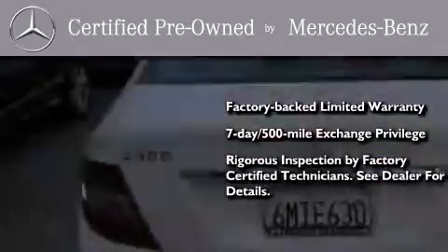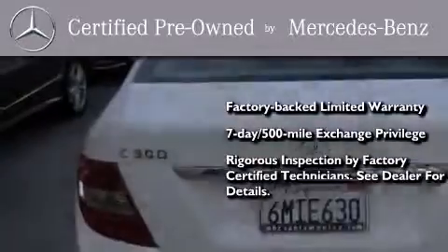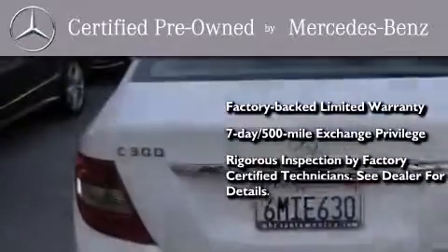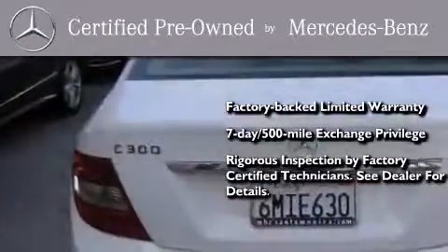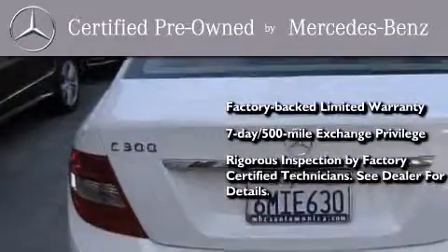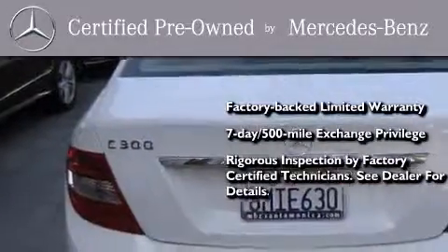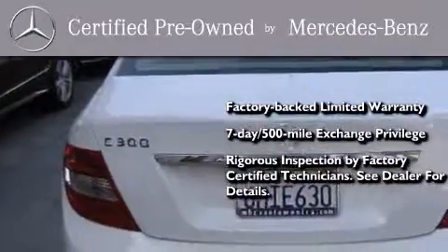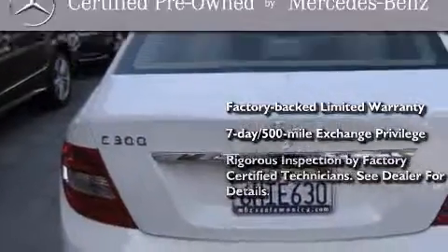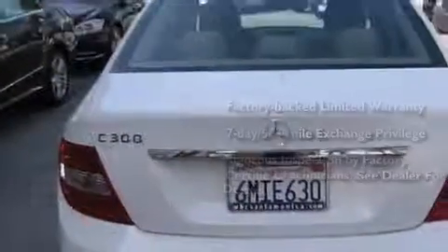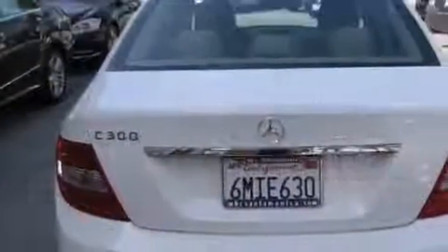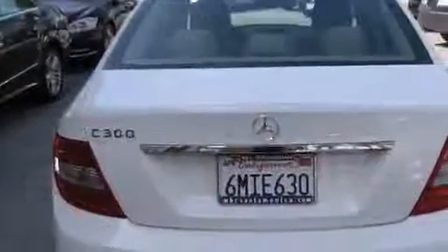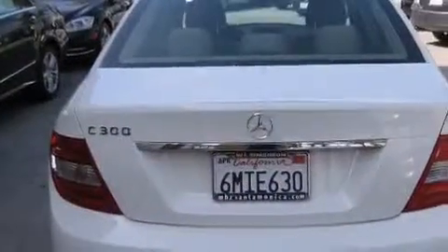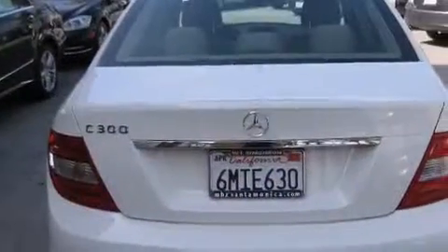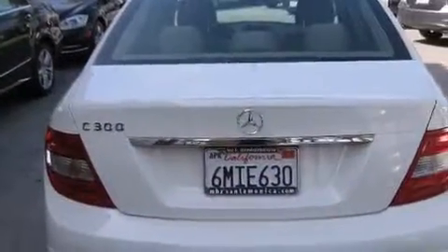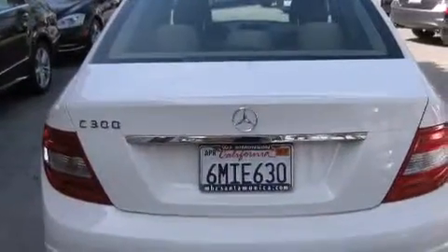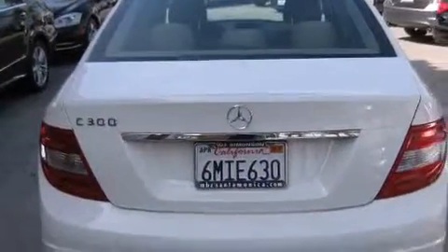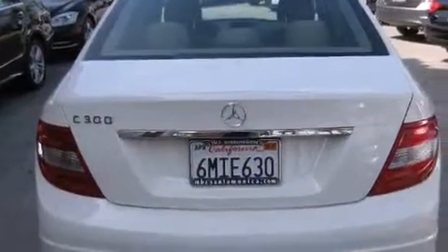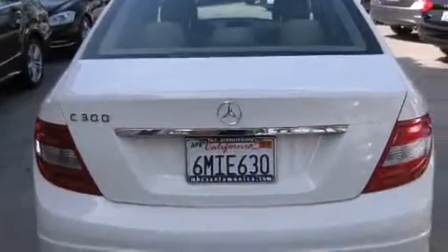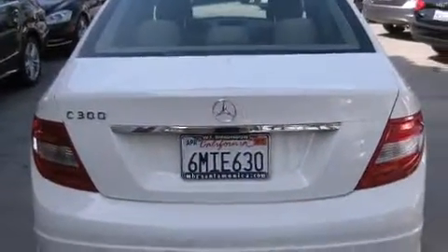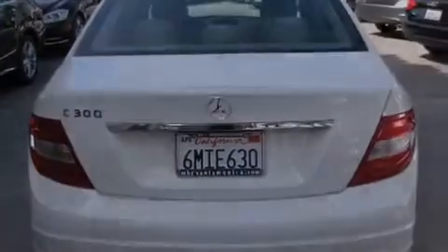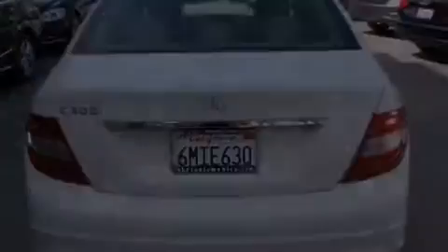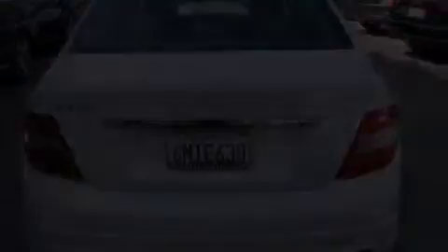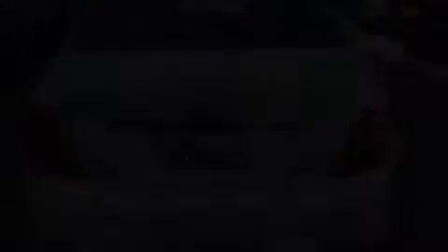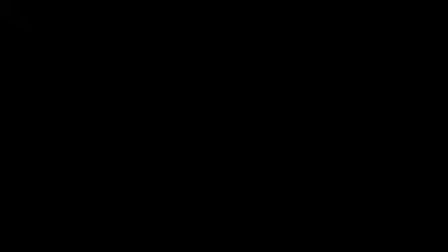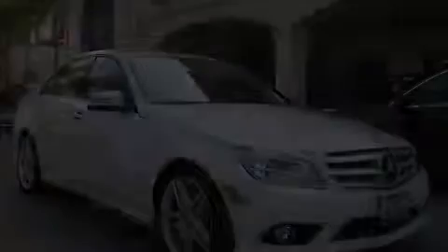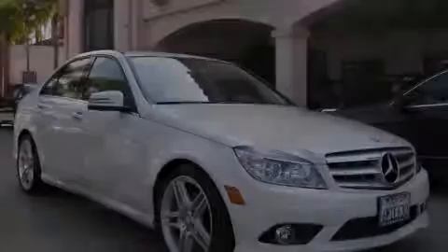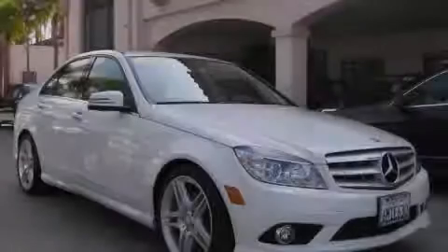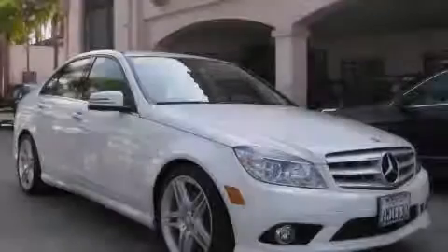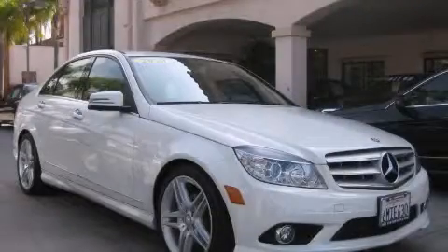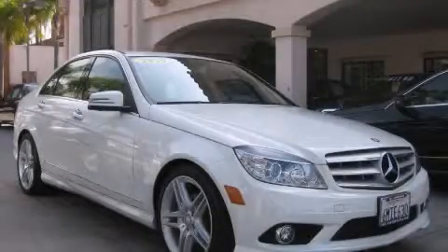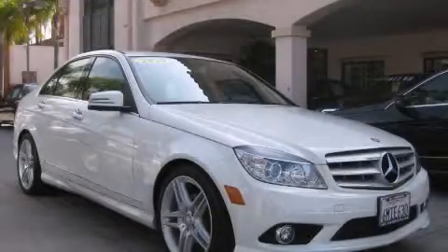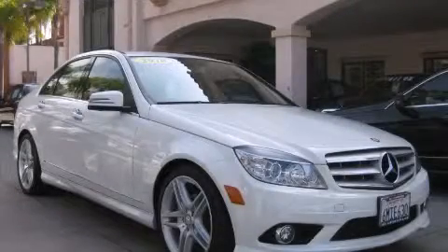Consider it with confidence. Contact us today and schedule your opportunity to see this vehicle in person.